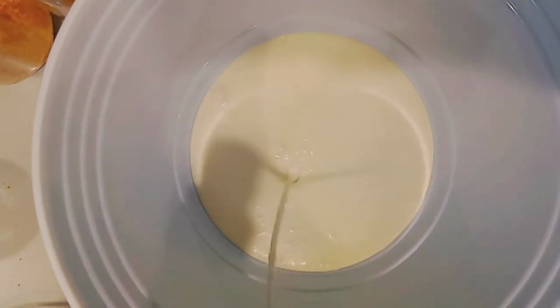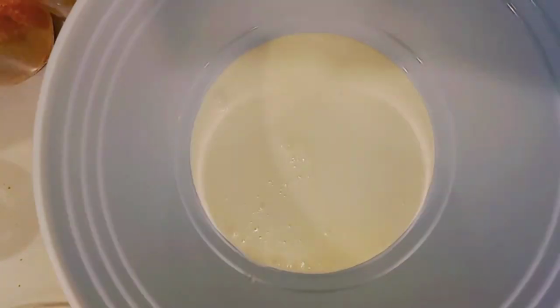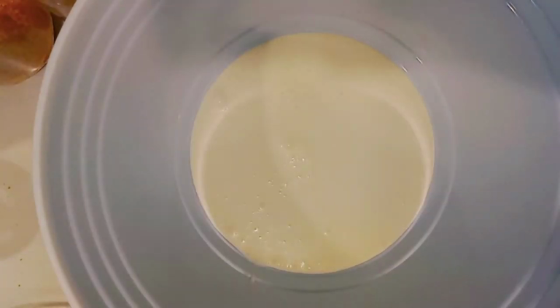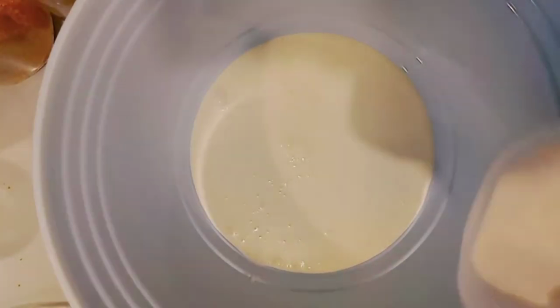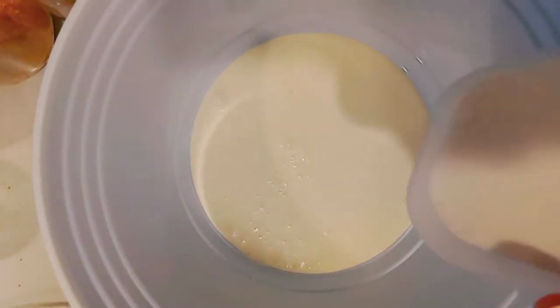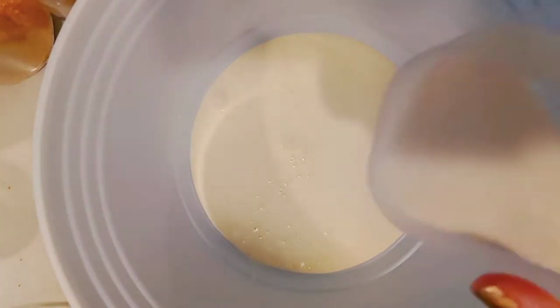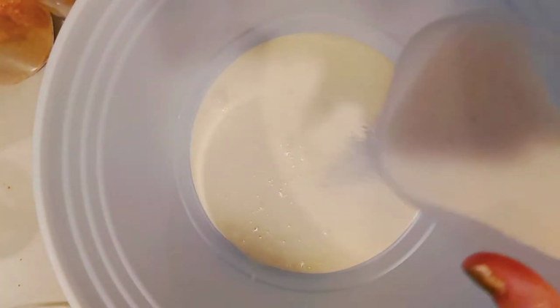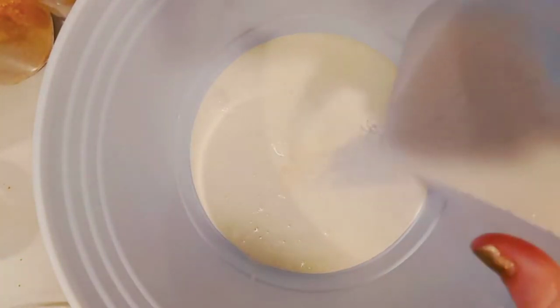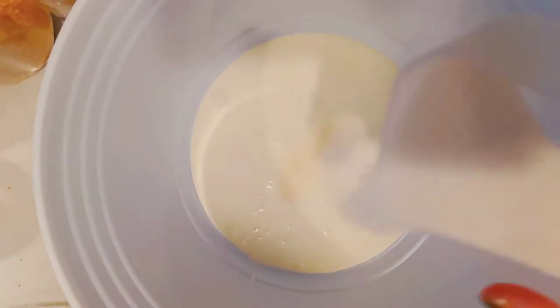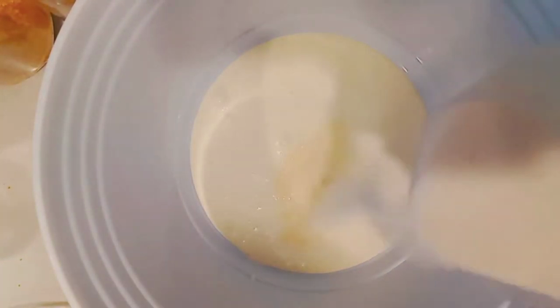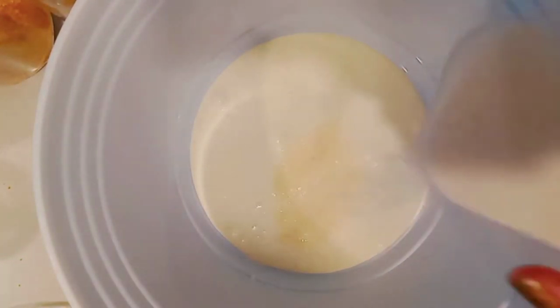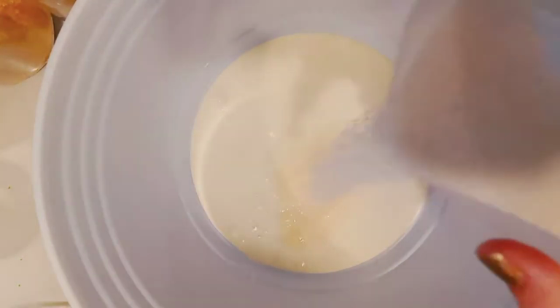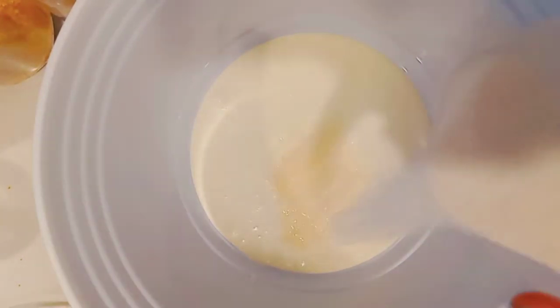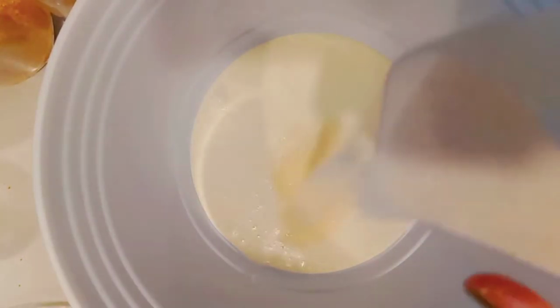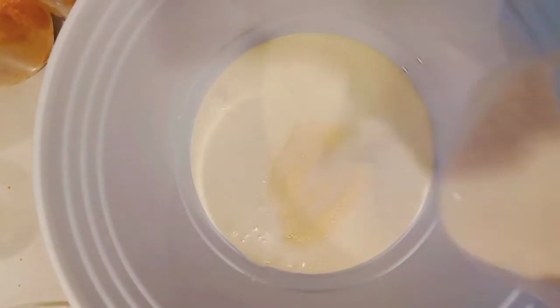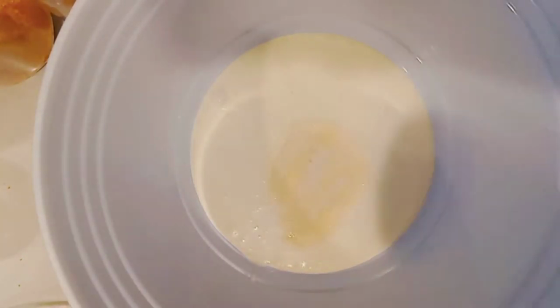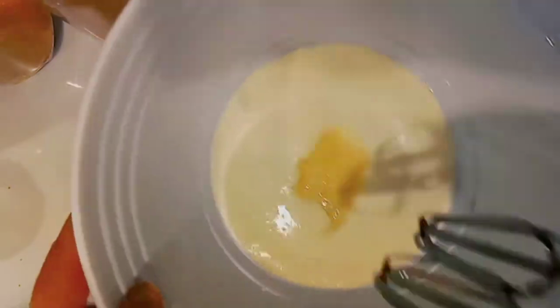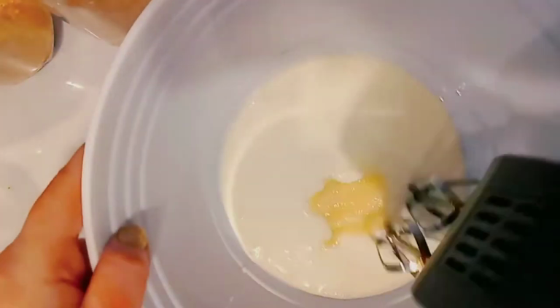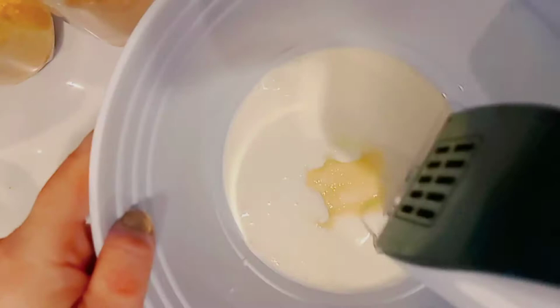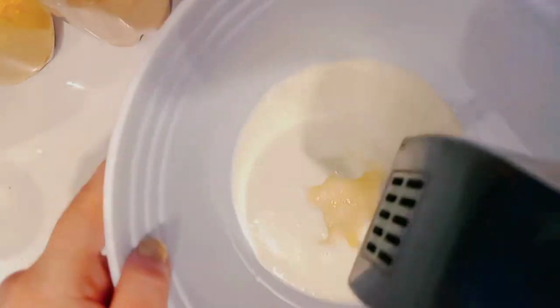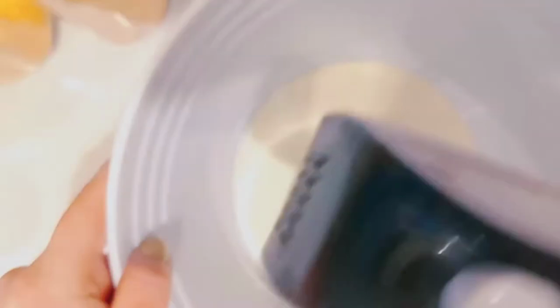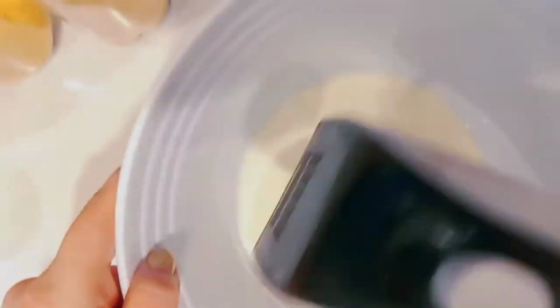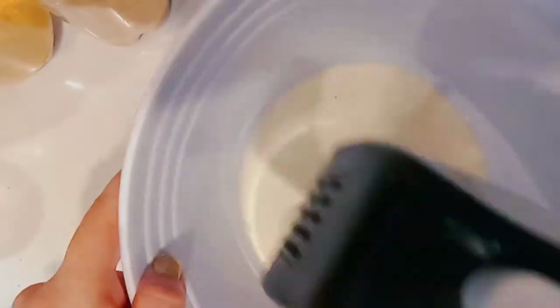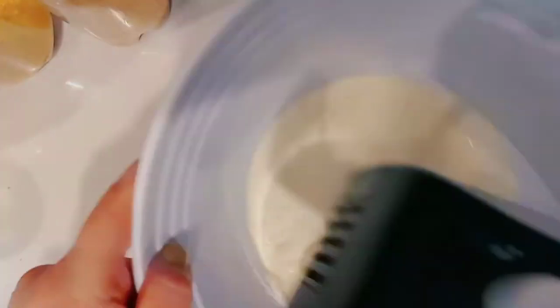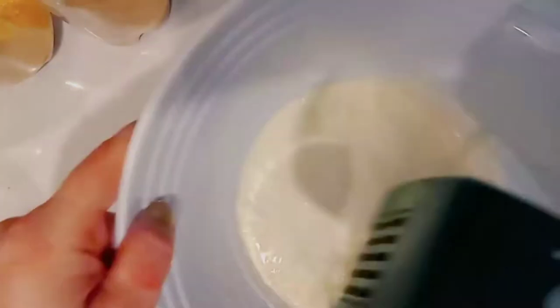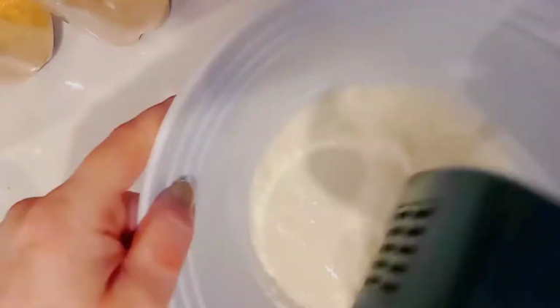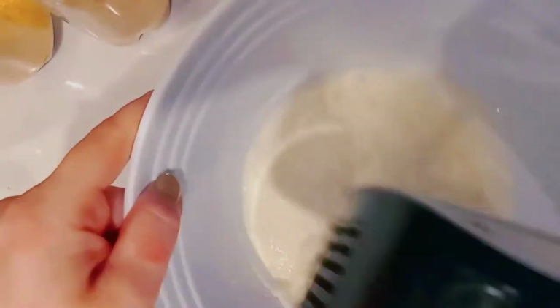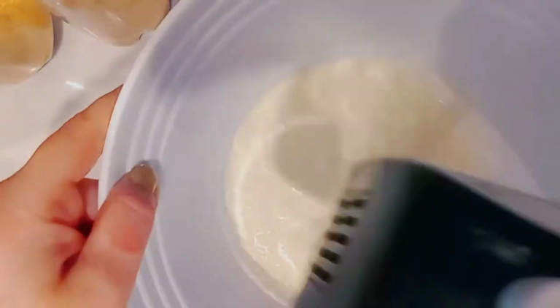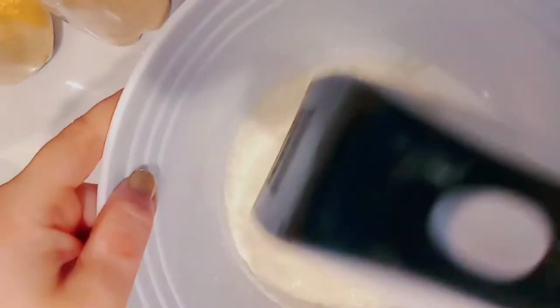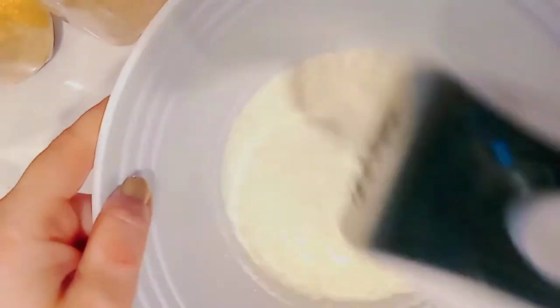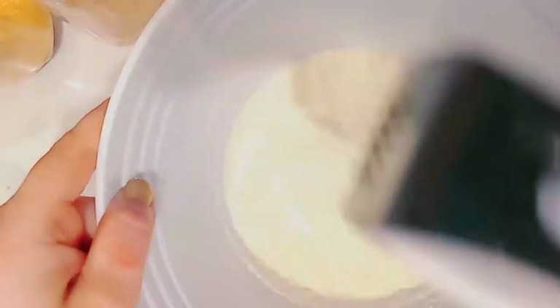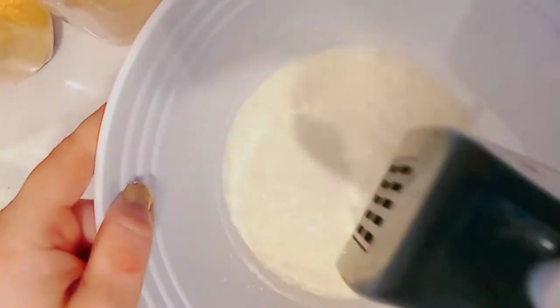It's time to work on some whipped cream. I'm using about half a bottle of whipping cream with a bit of sugar, and I'm going to whip that until it's nice and fluffy.